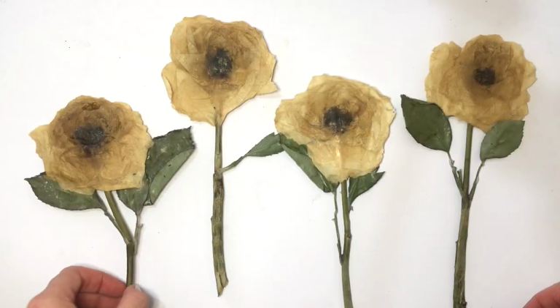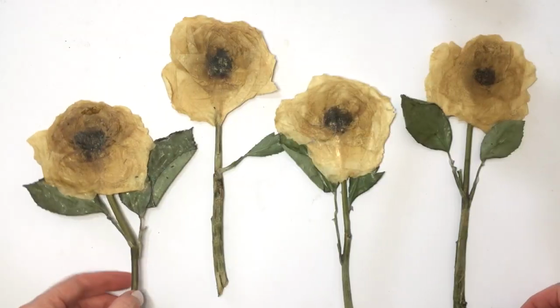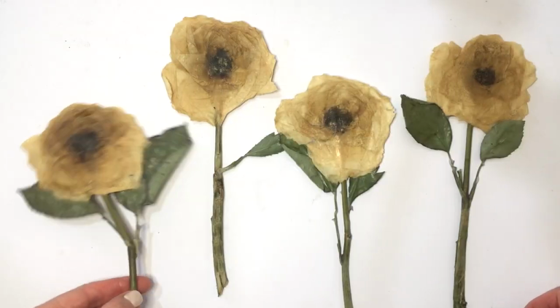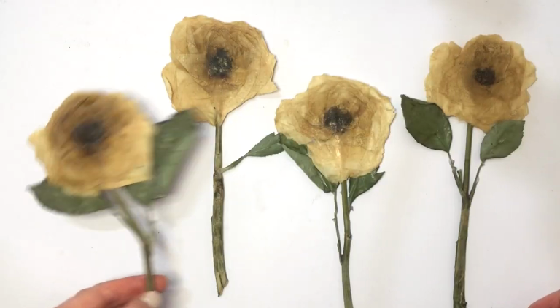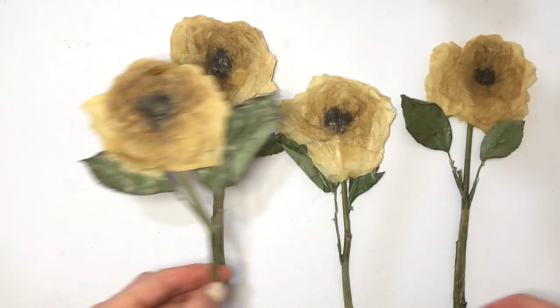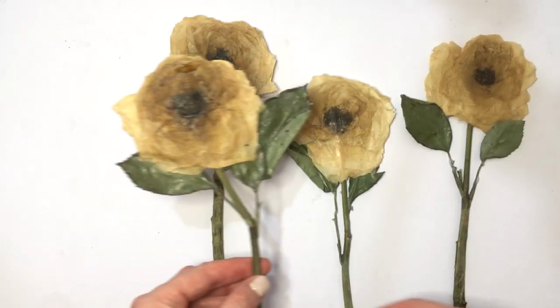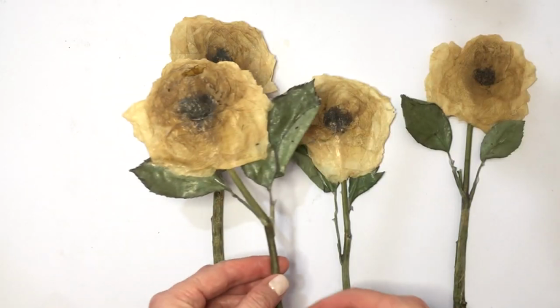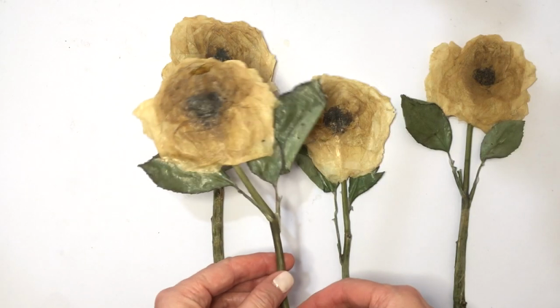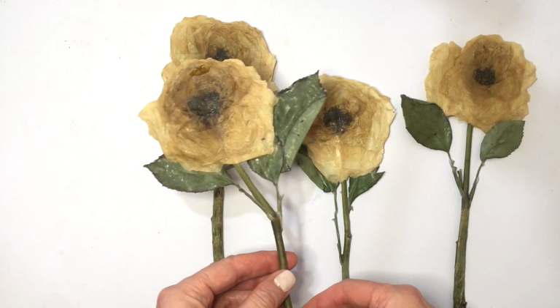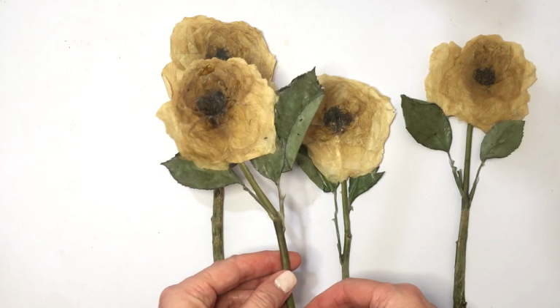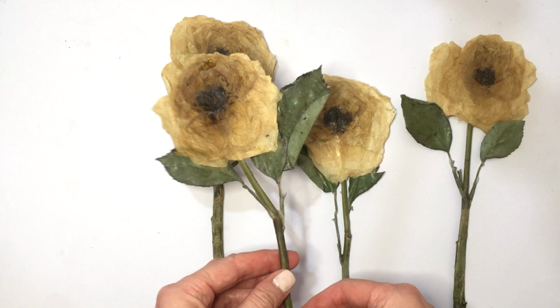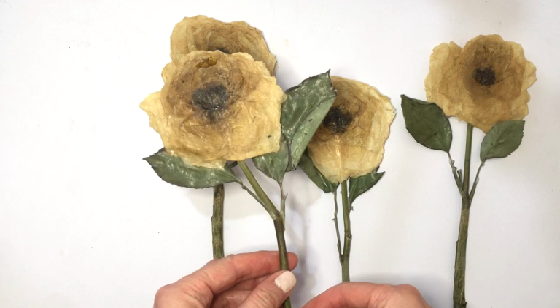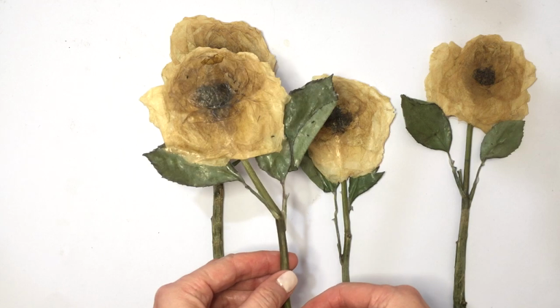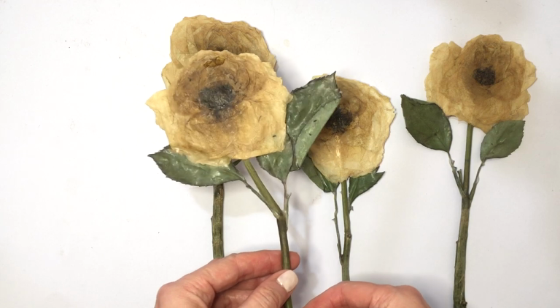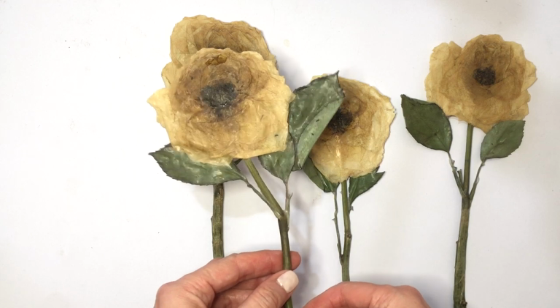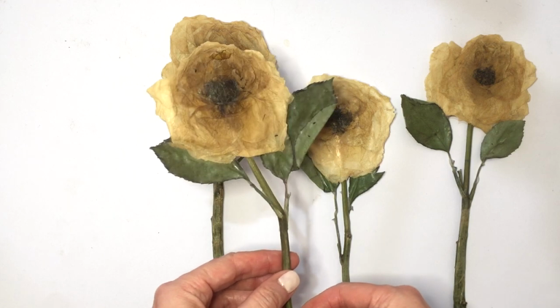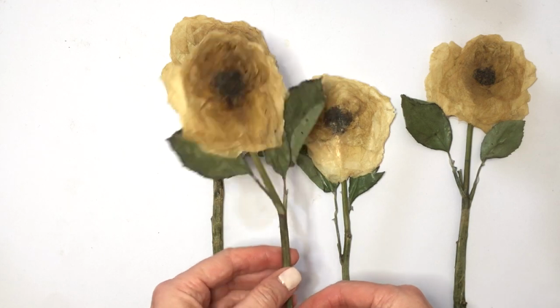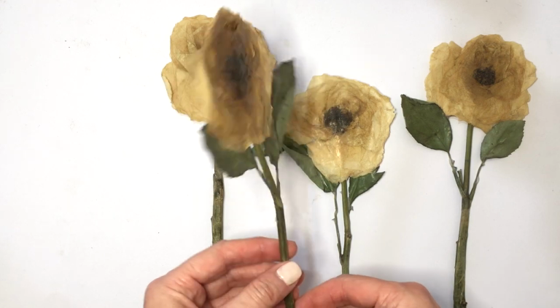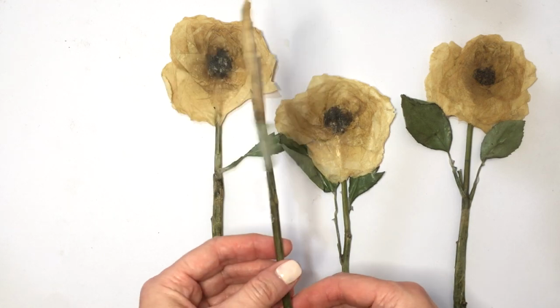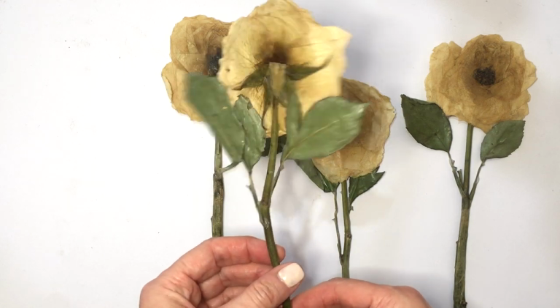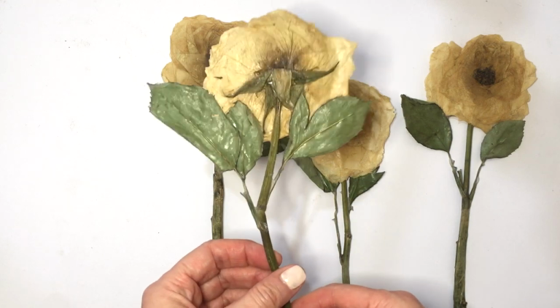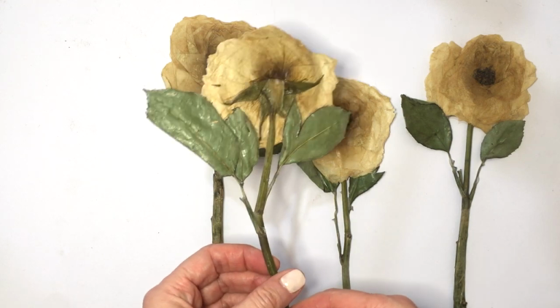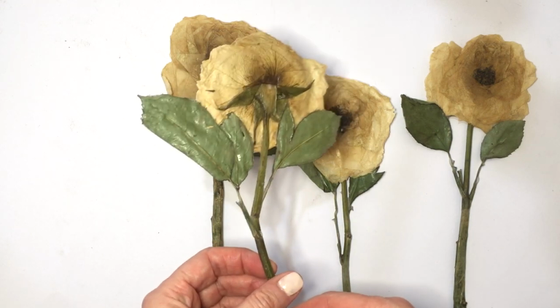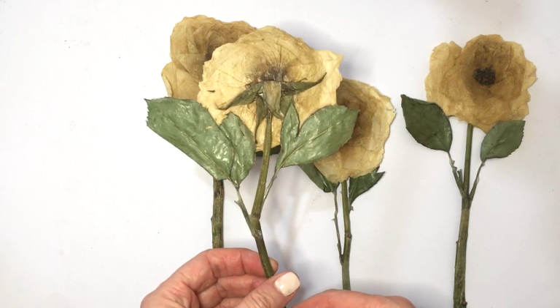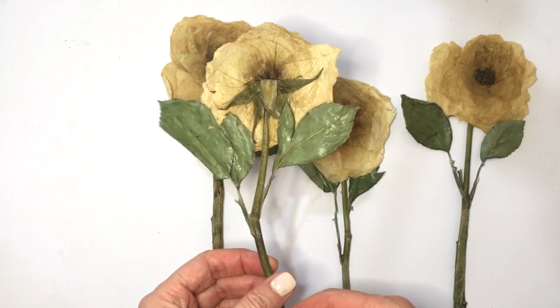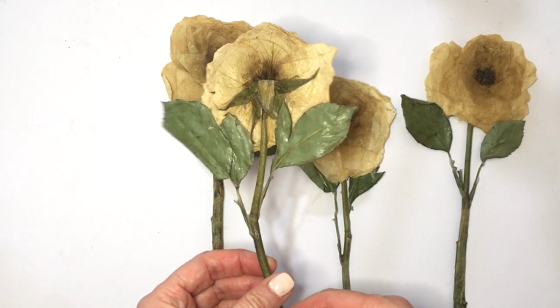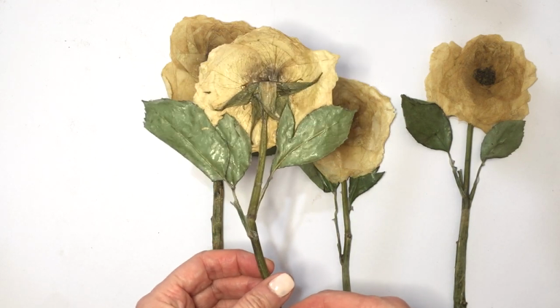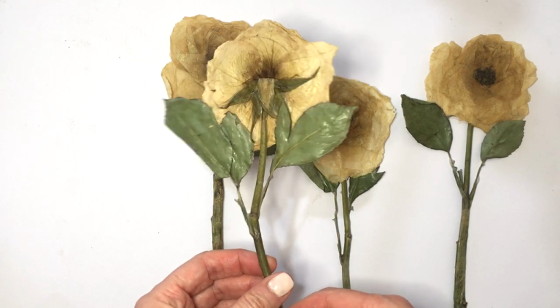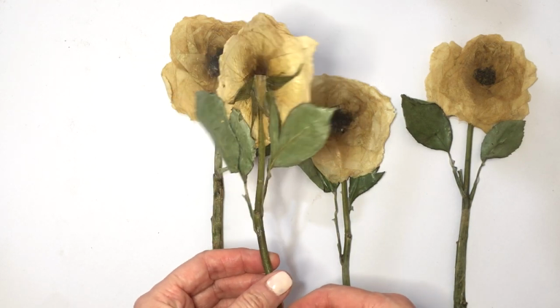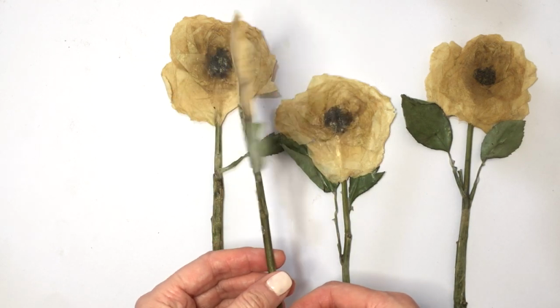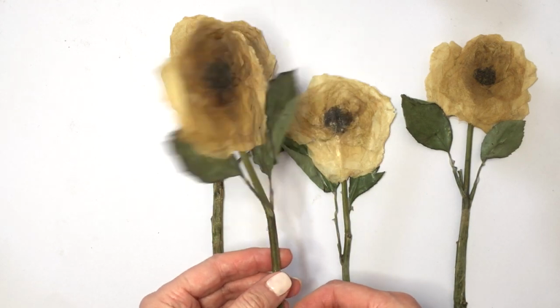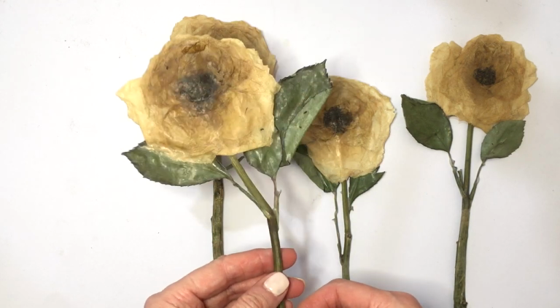Some of these I'm going to be giving to family members, but stay tuned to see what I do with the rest.